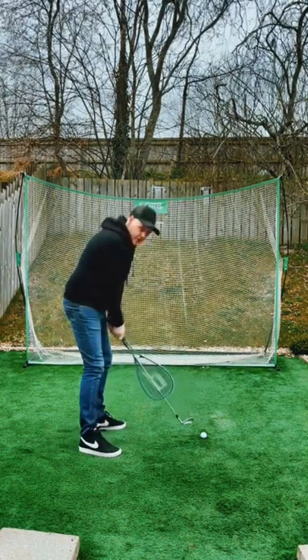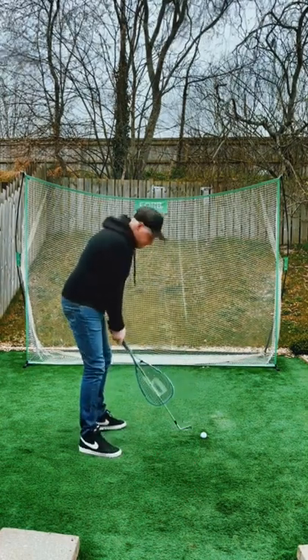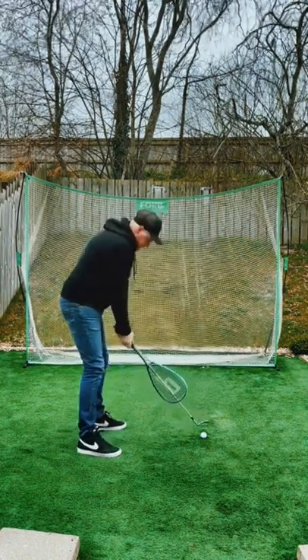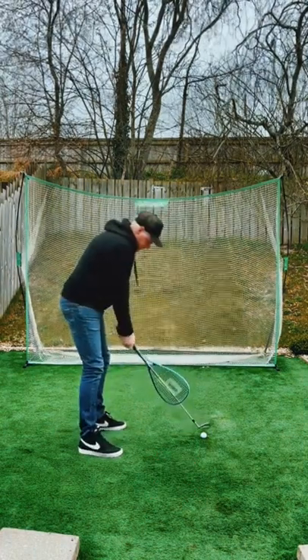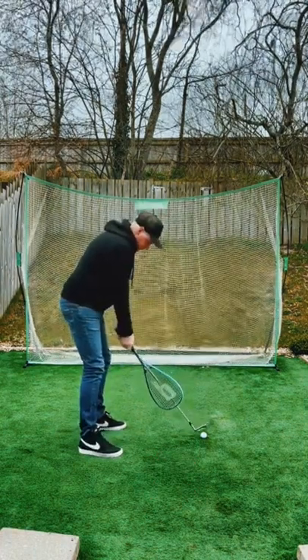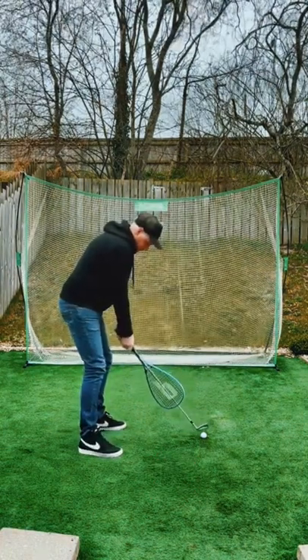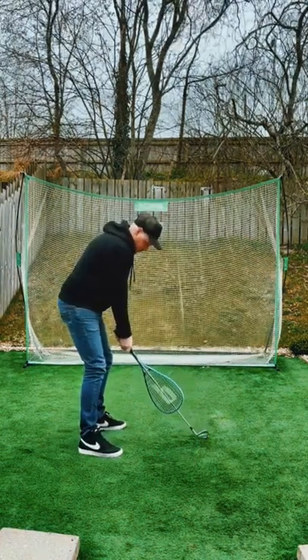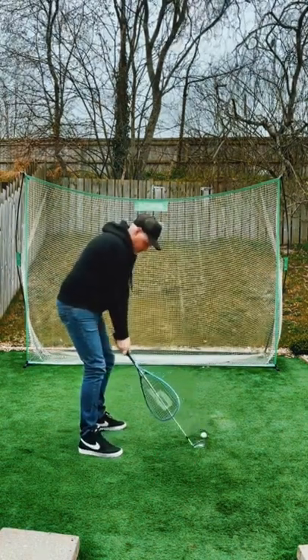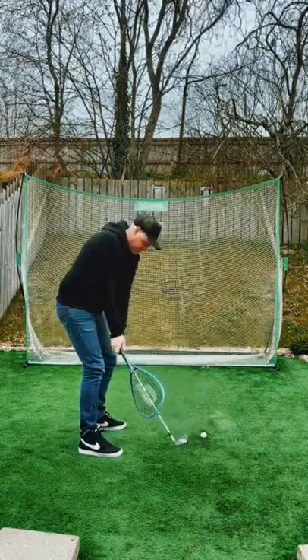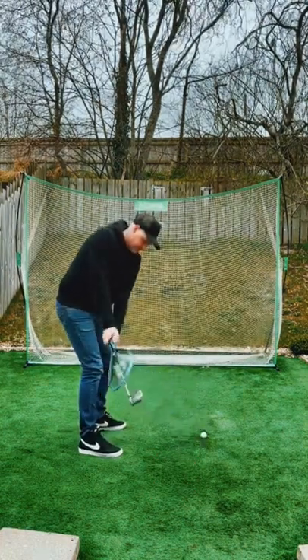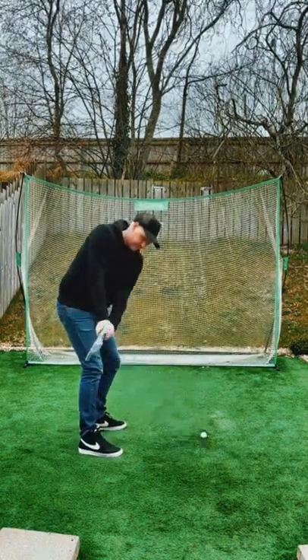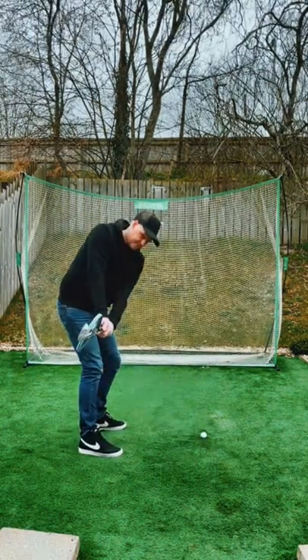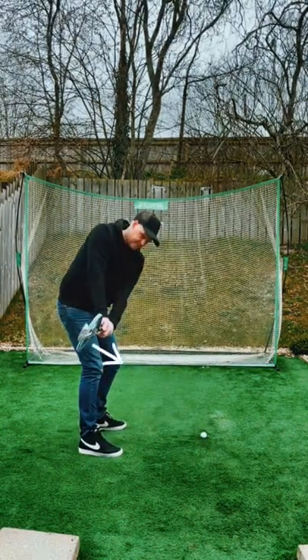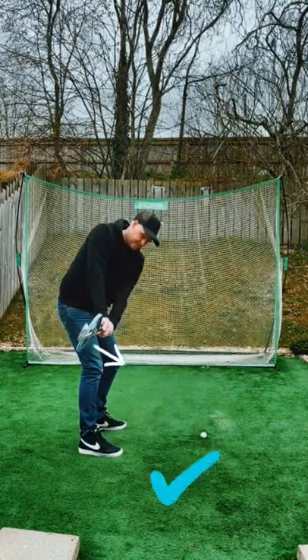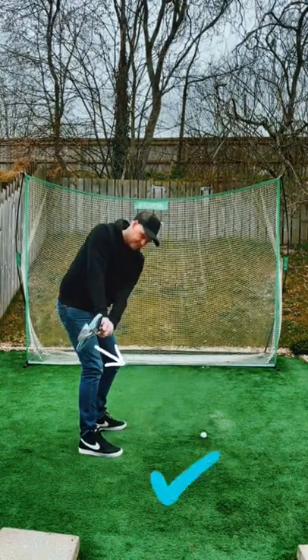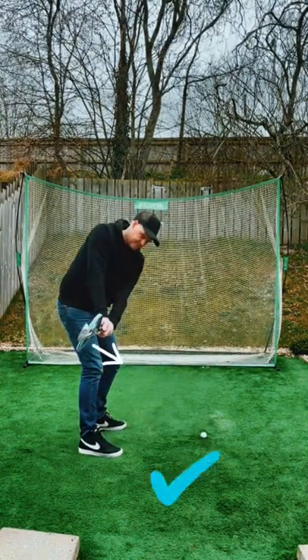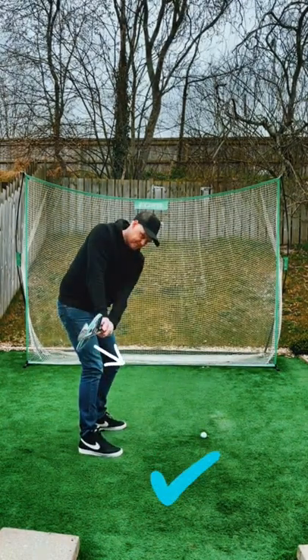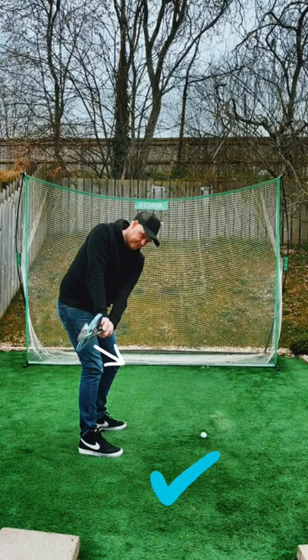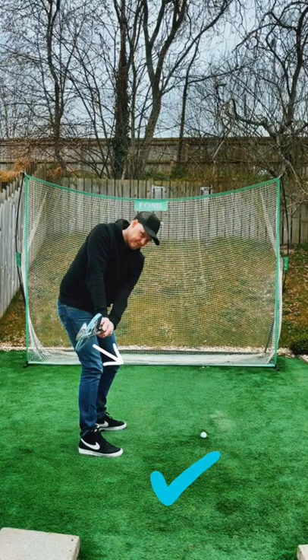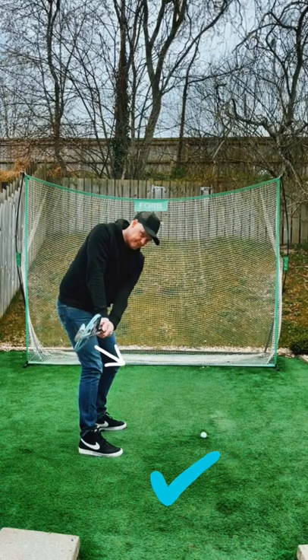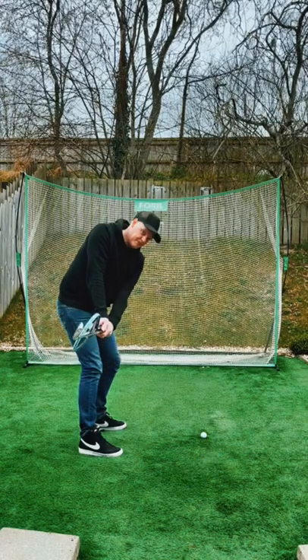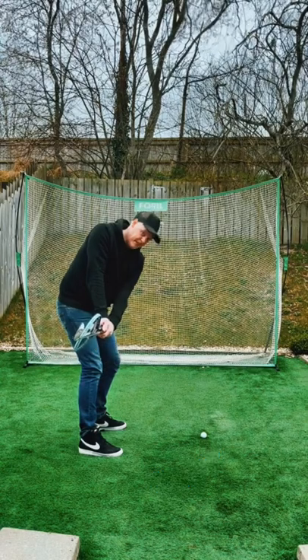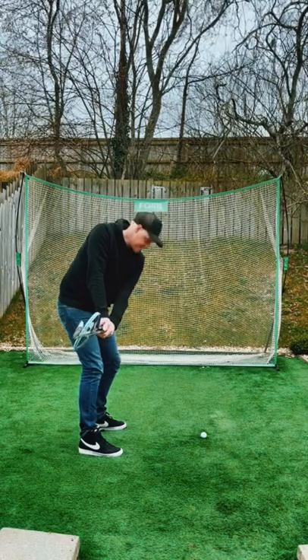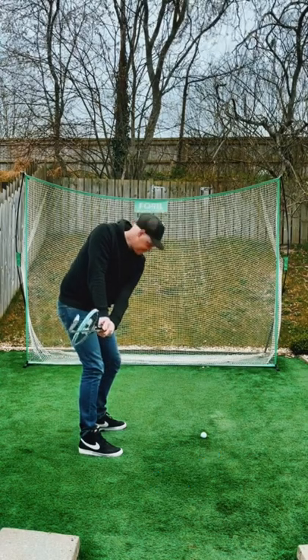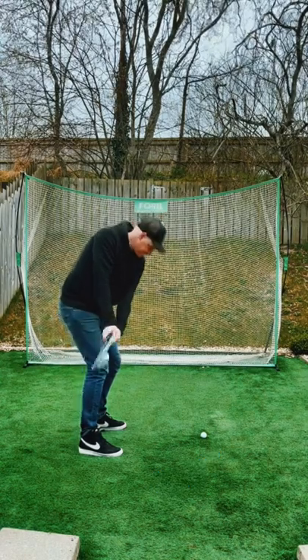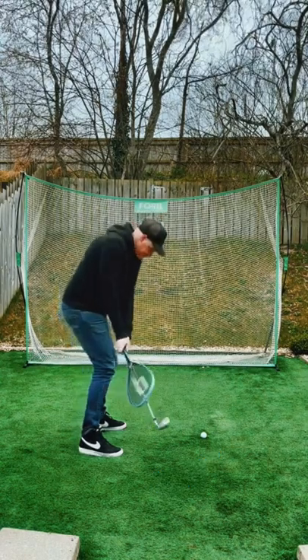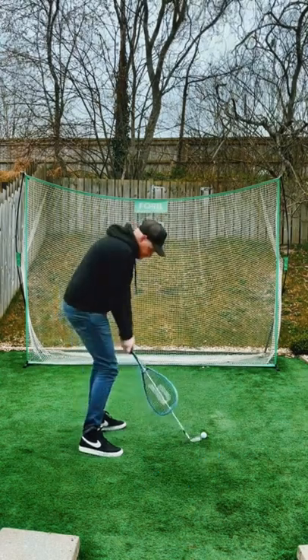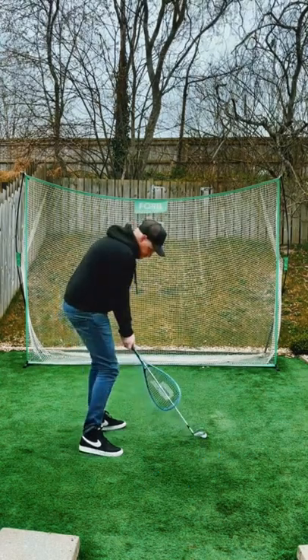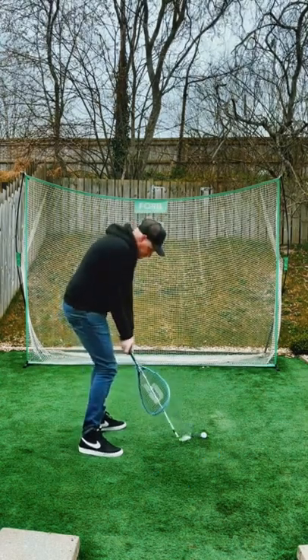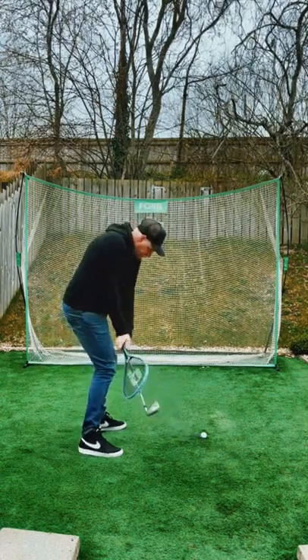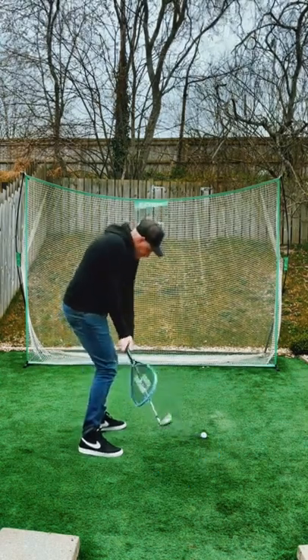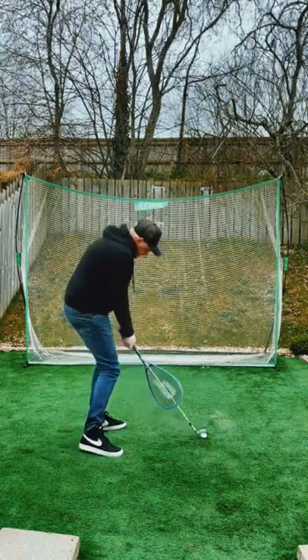Try to get the strings on the racket to point more toward the golf ball. From here you can turn through and strike with a square face.